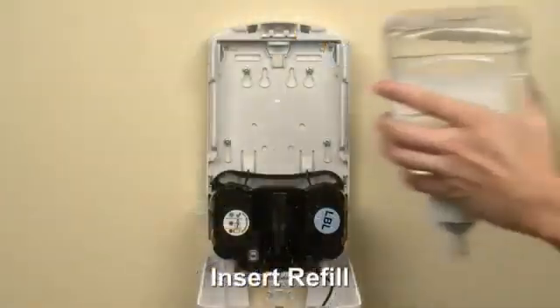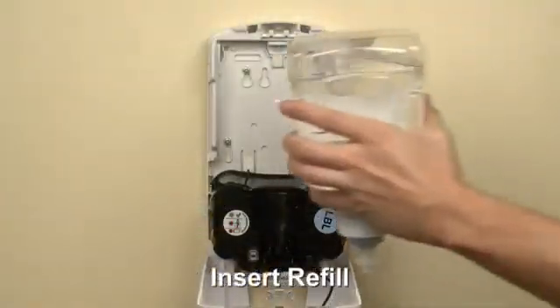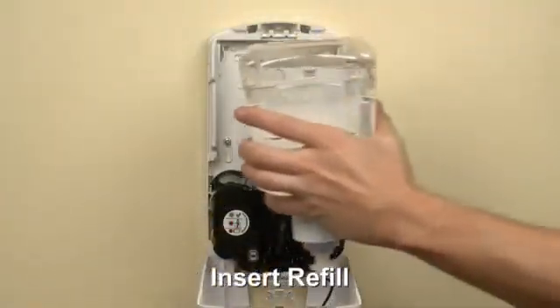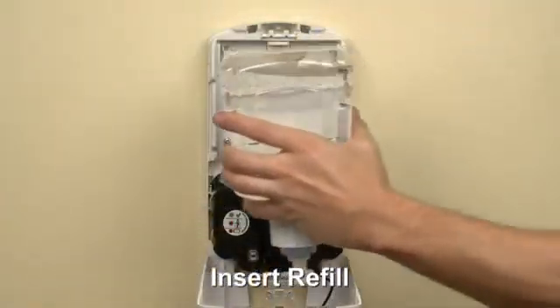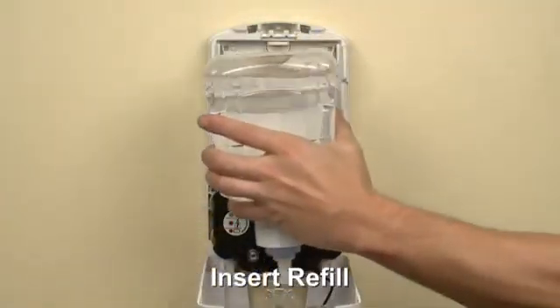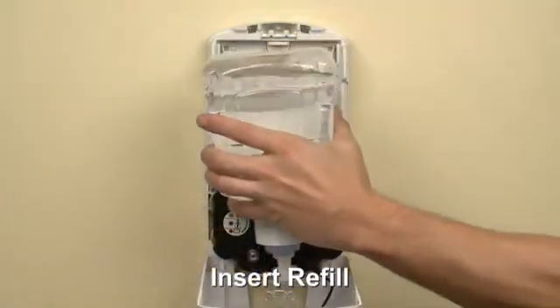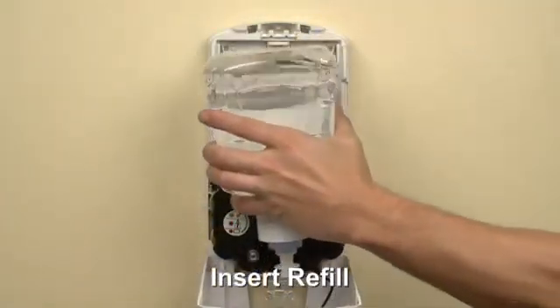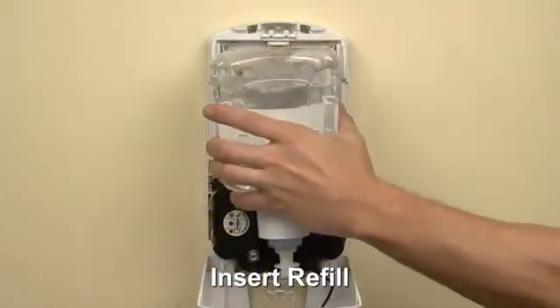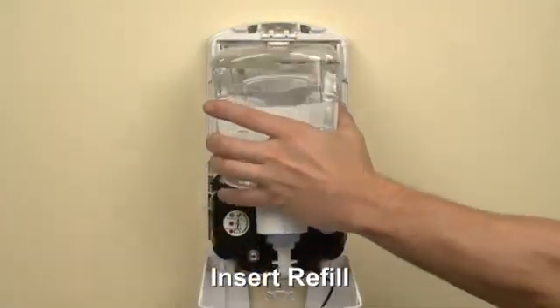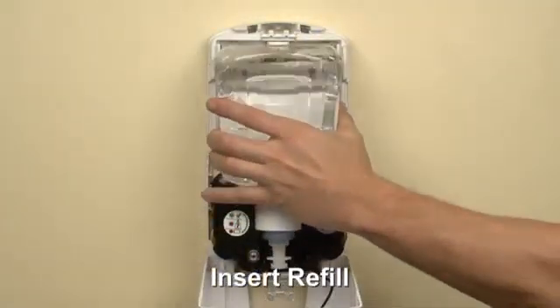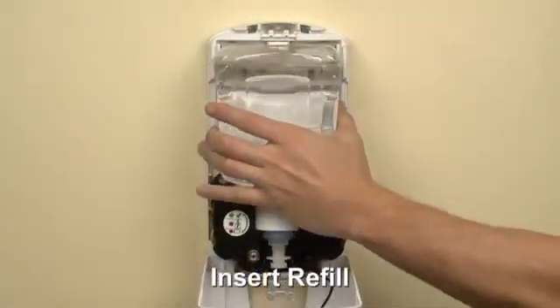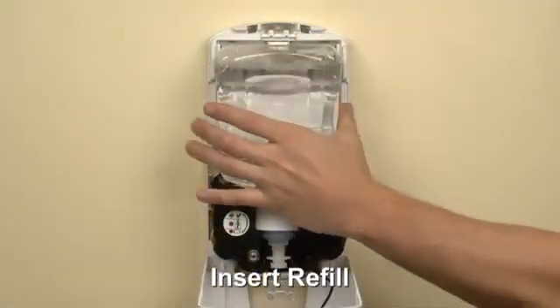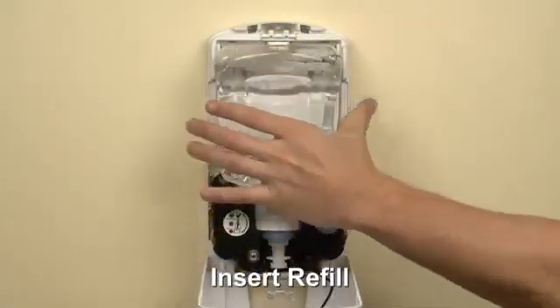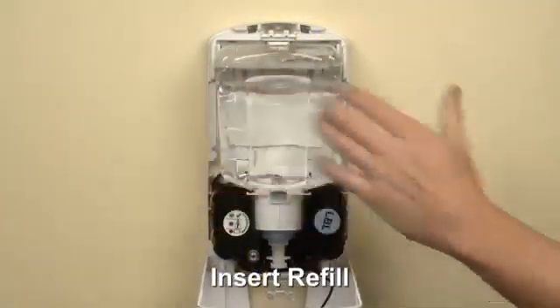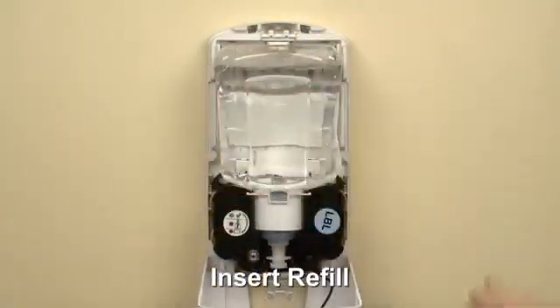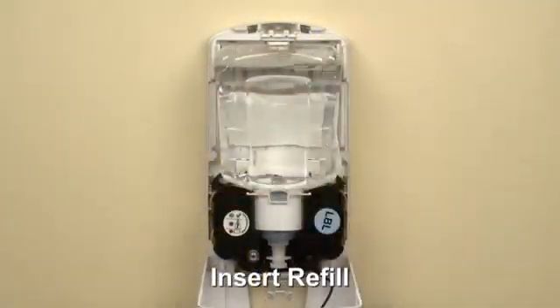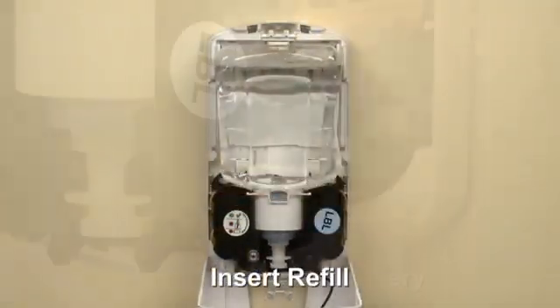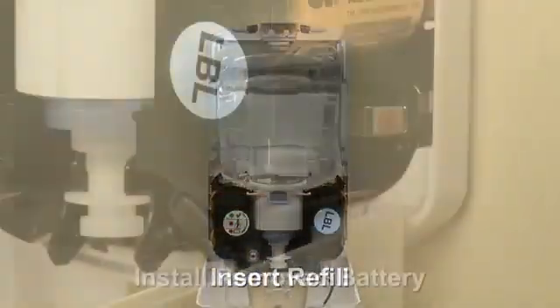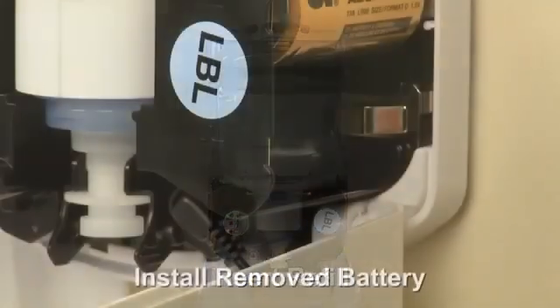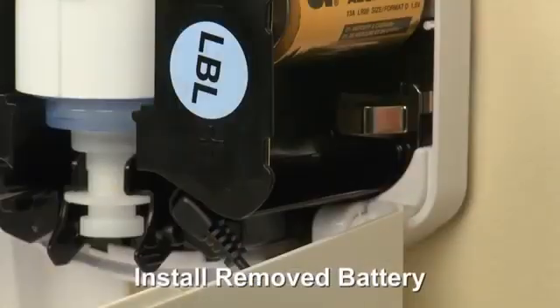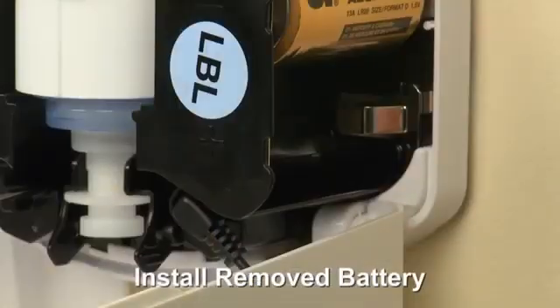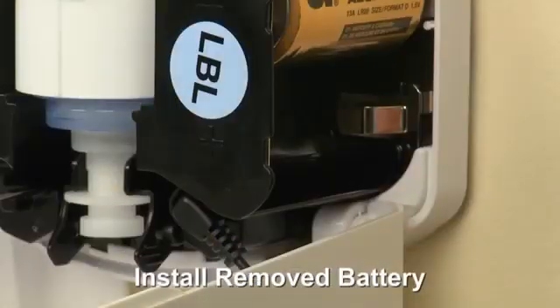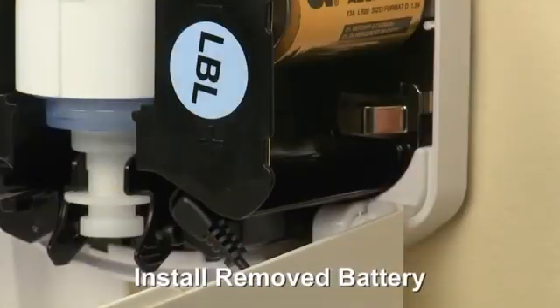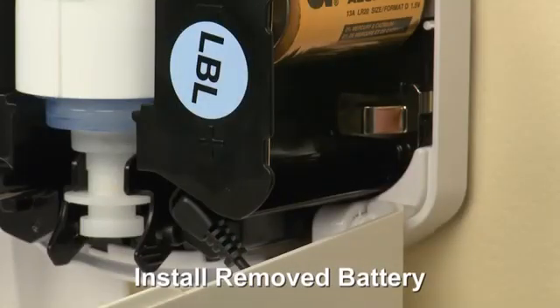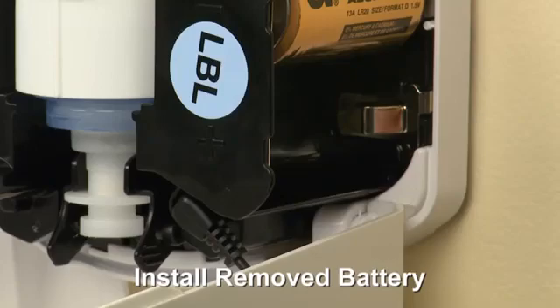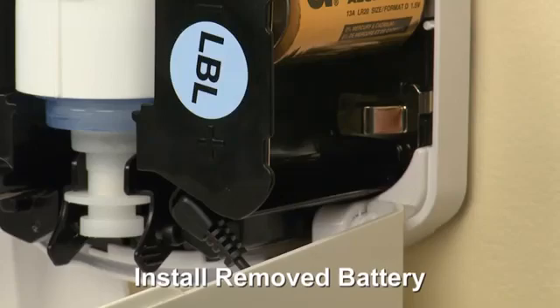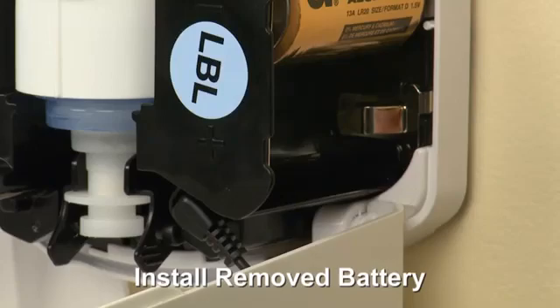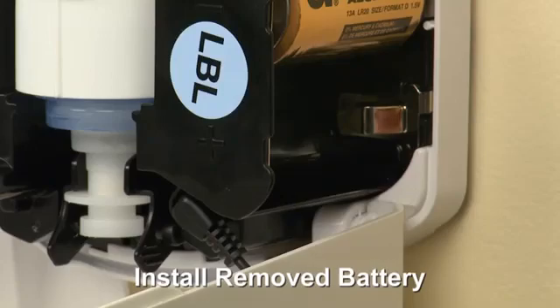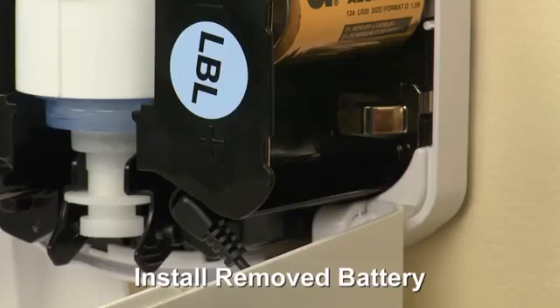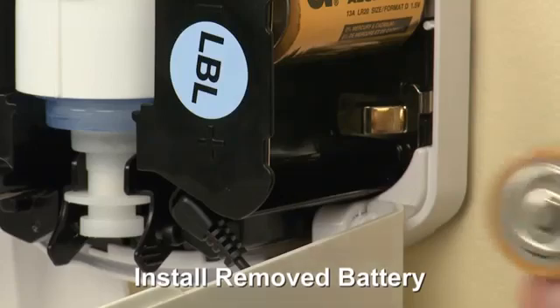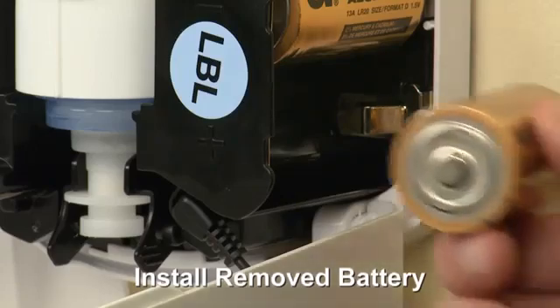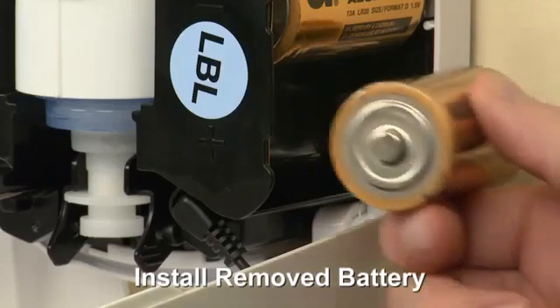Insert the refill. Install the removed battery.